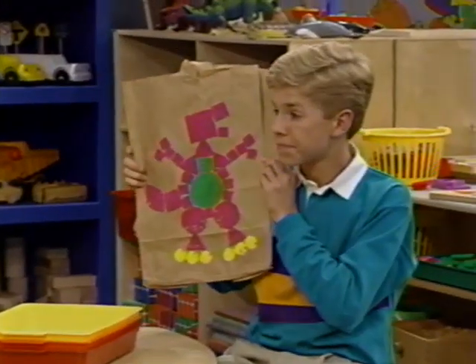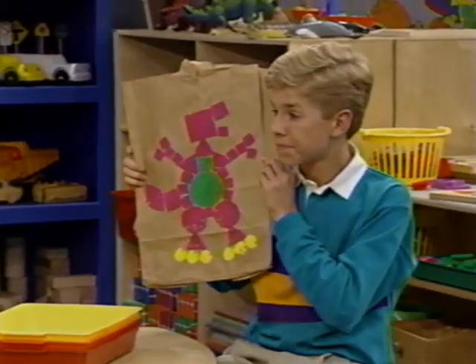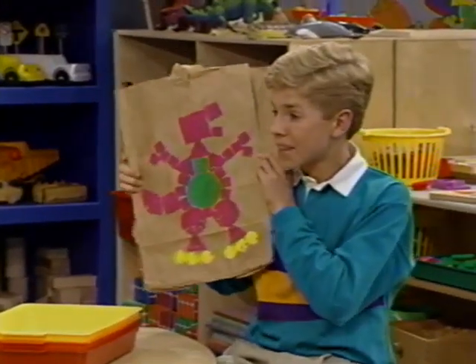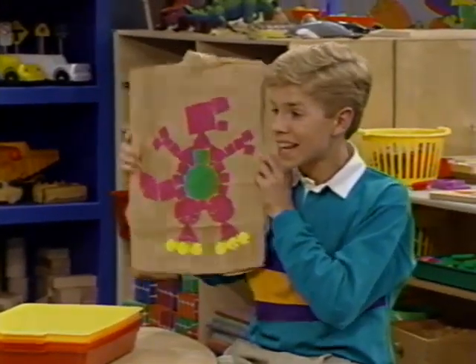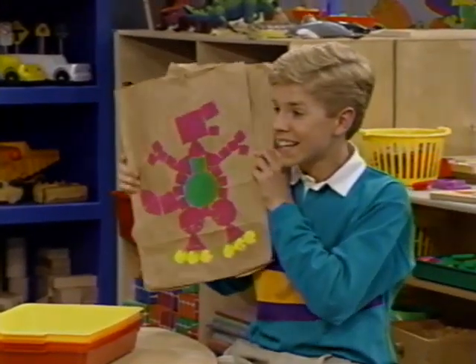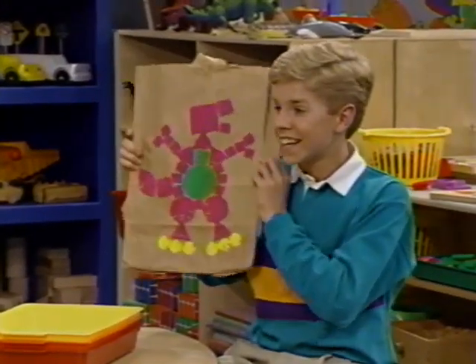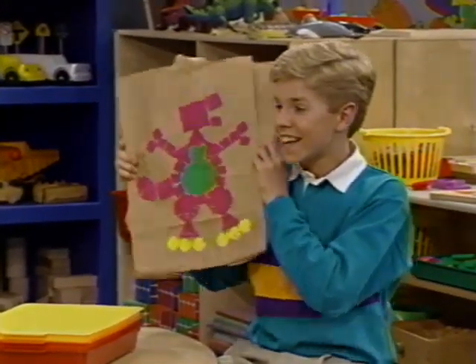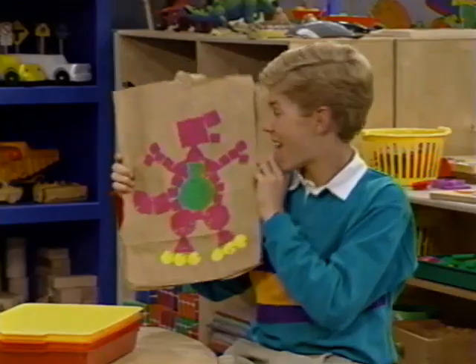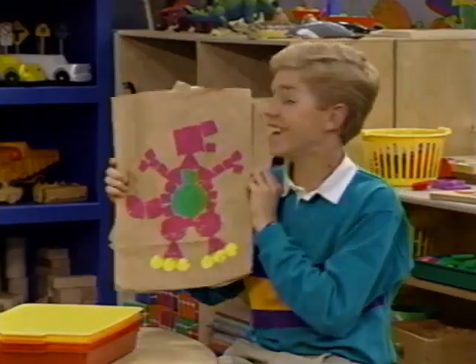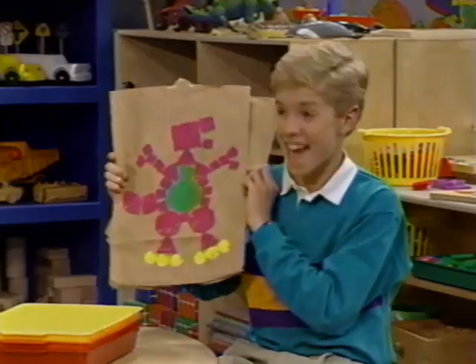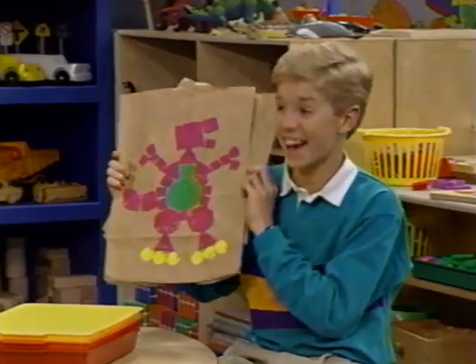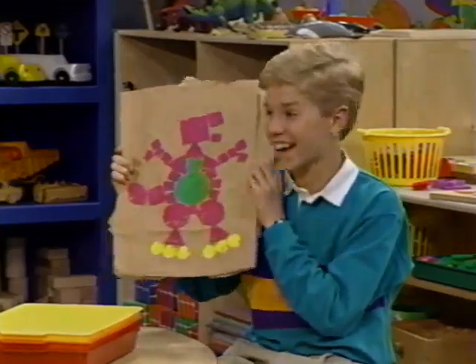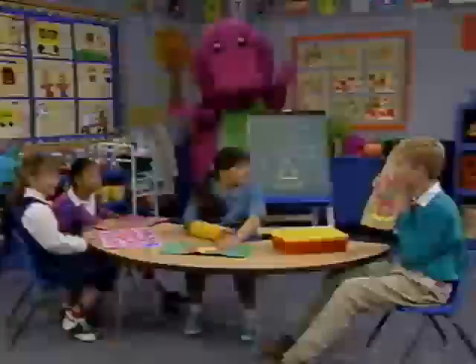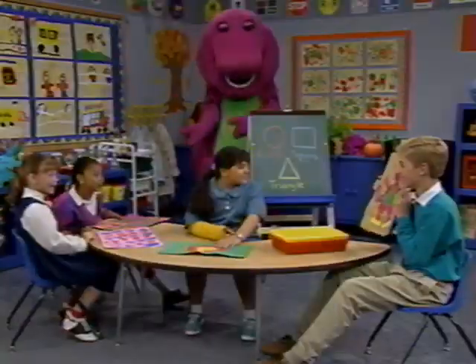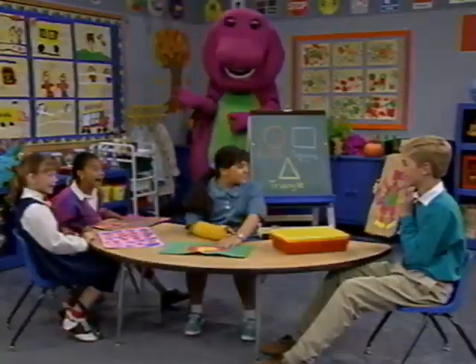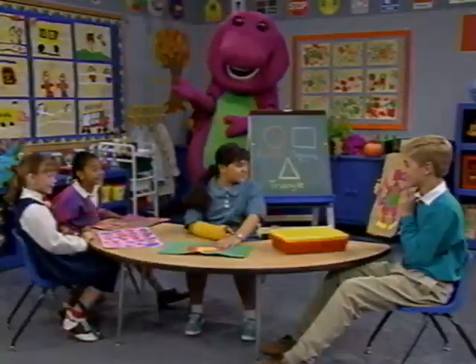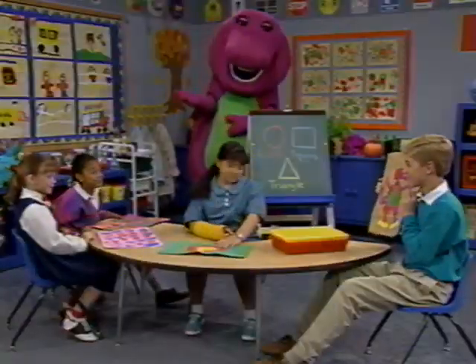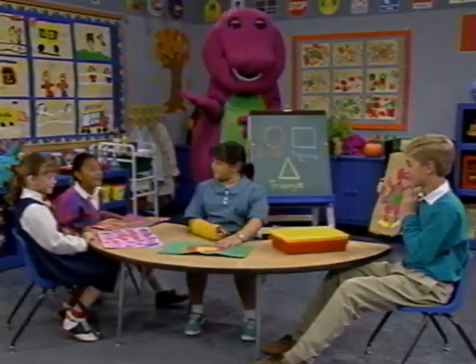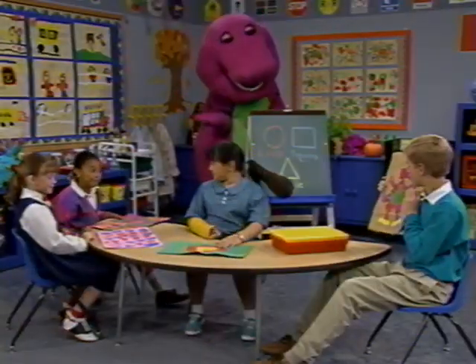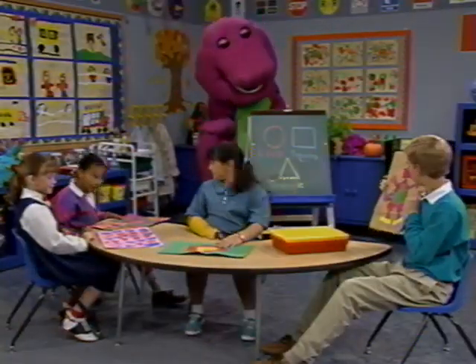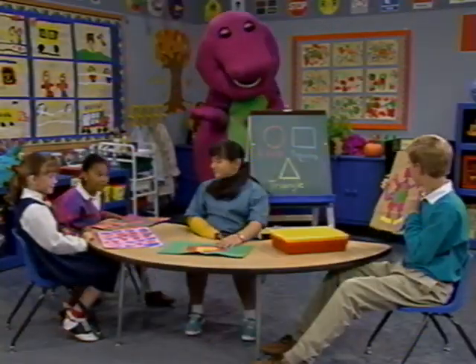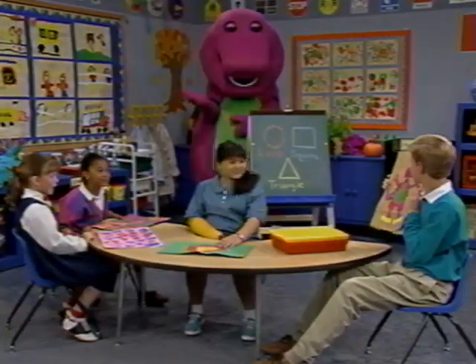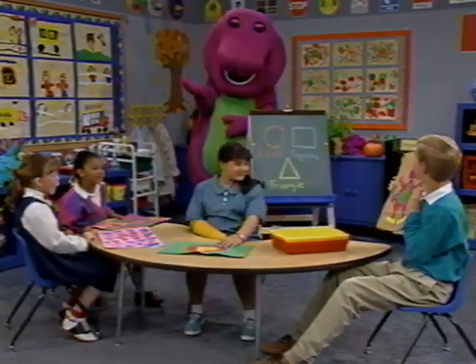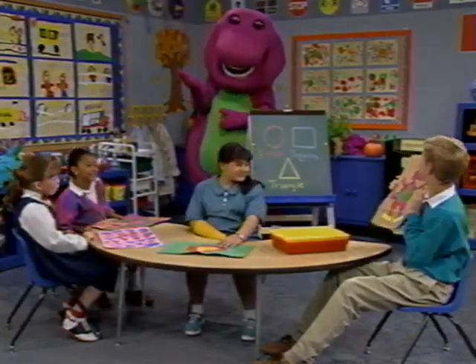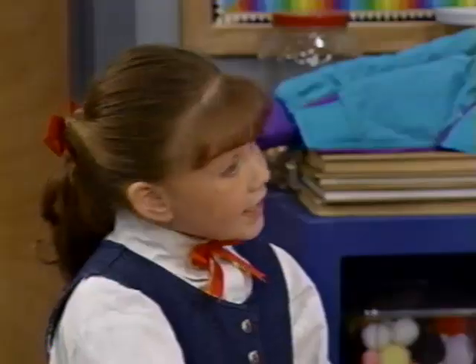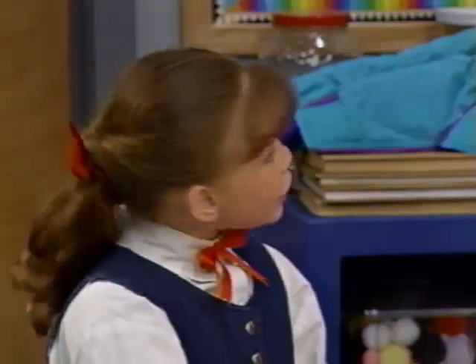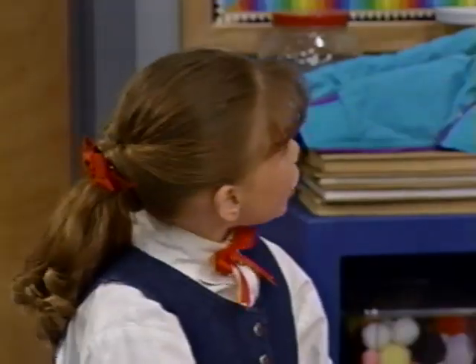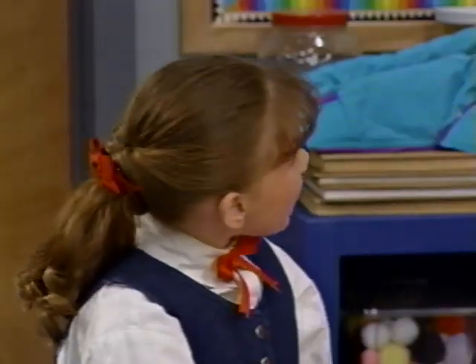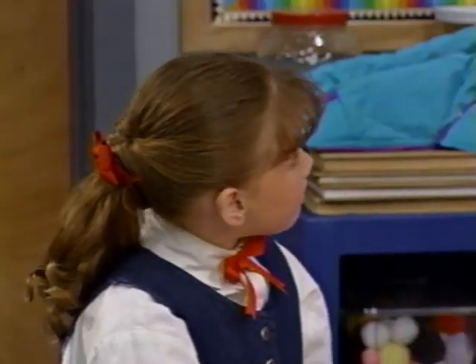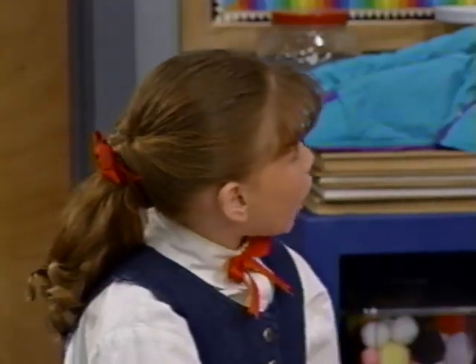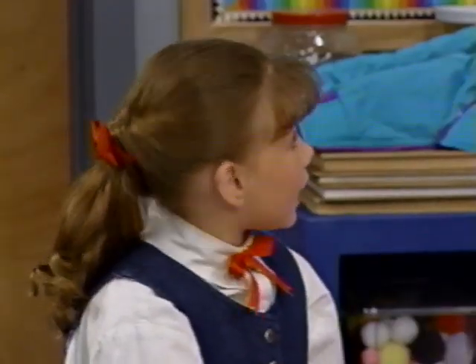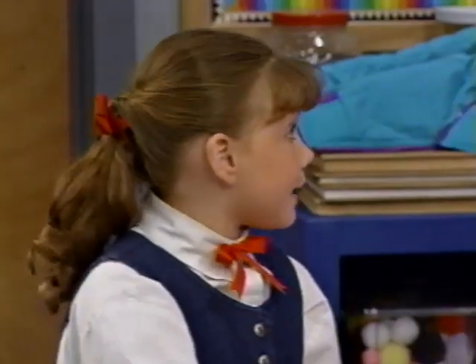It's Barney! Ooh, lots of pretty purple. What did you paint, Barney?